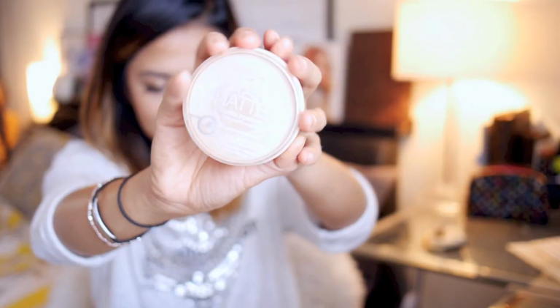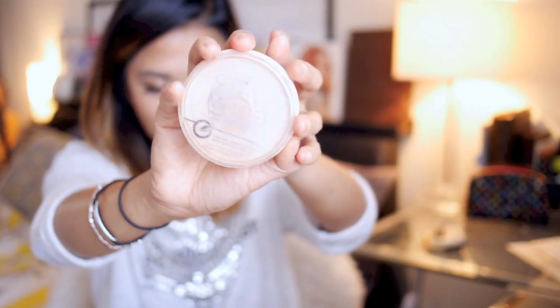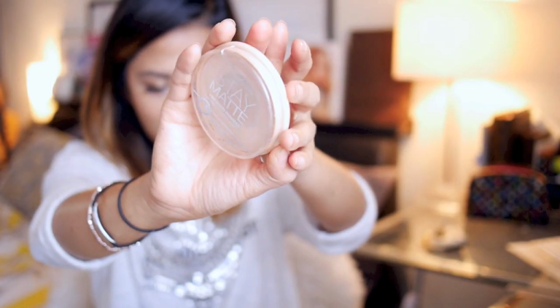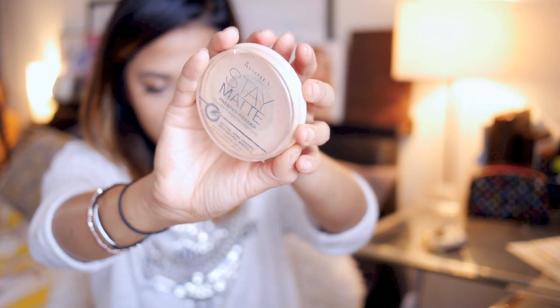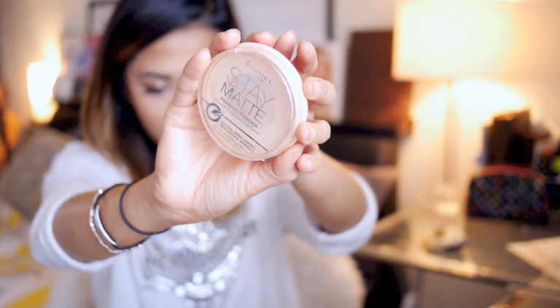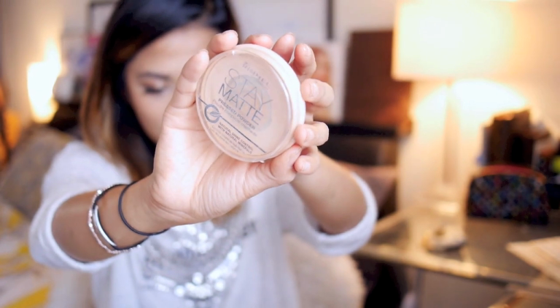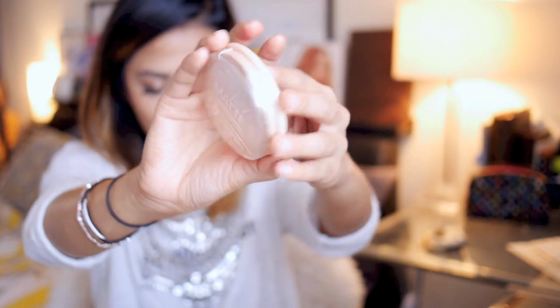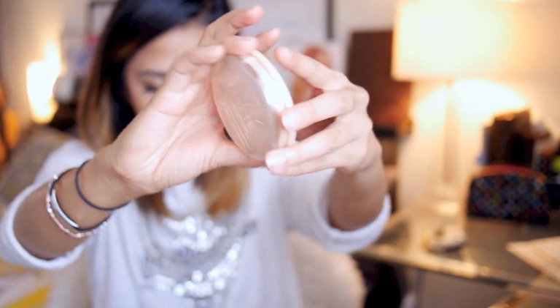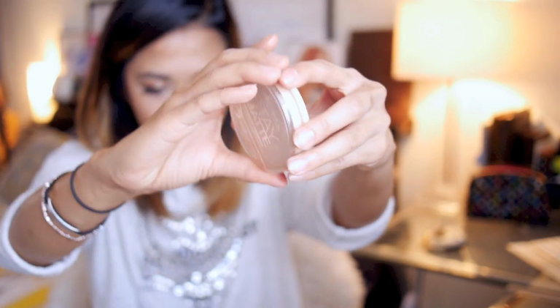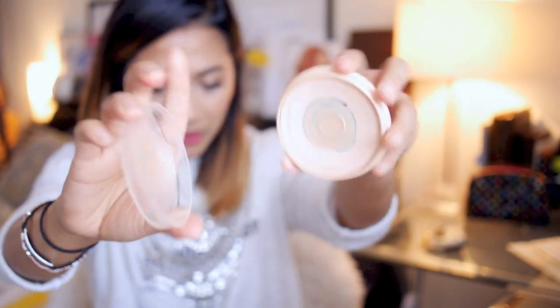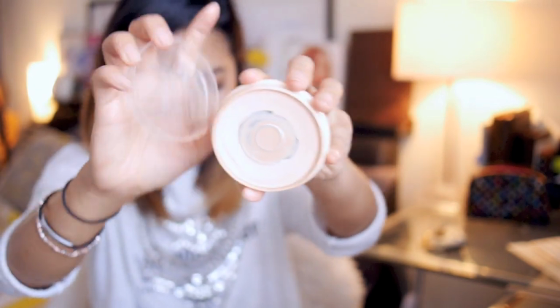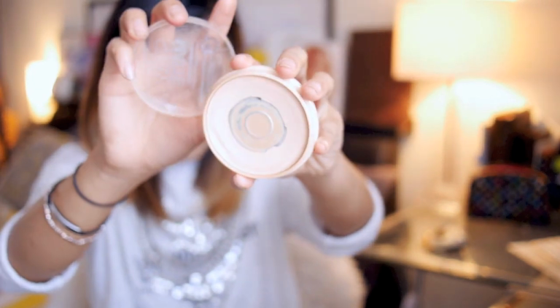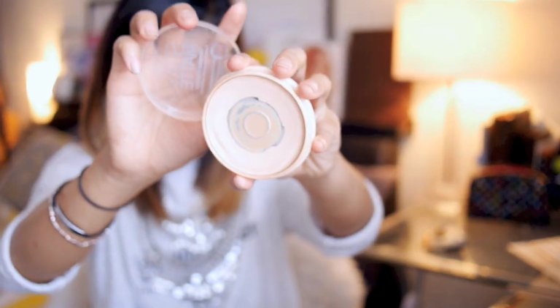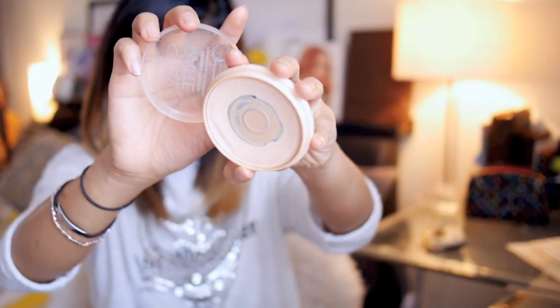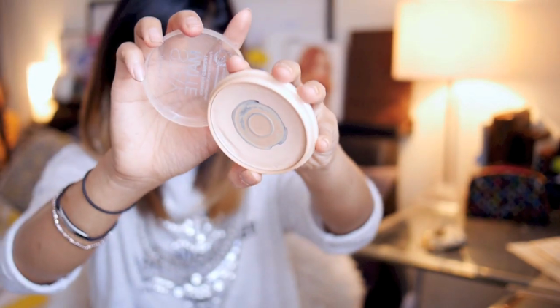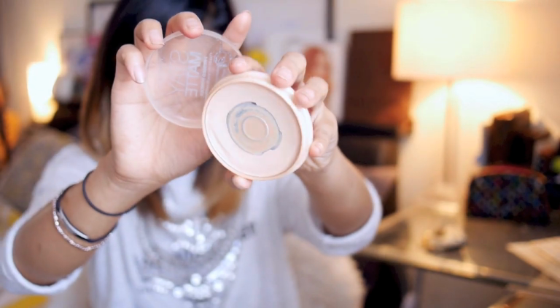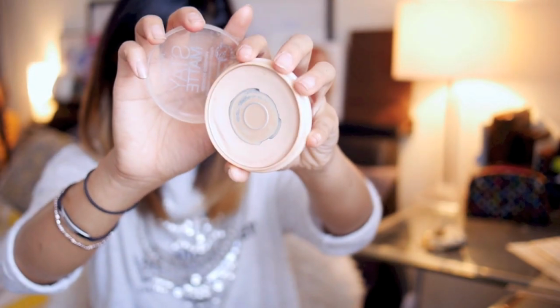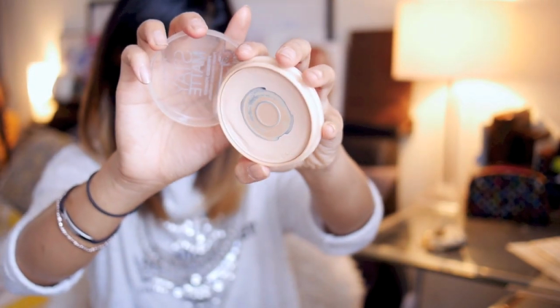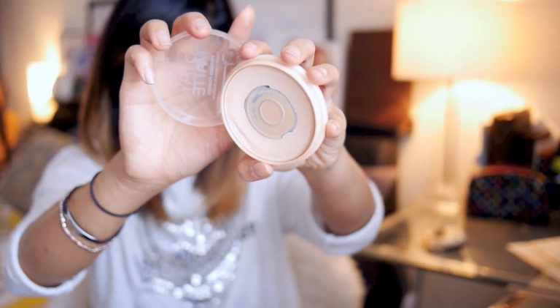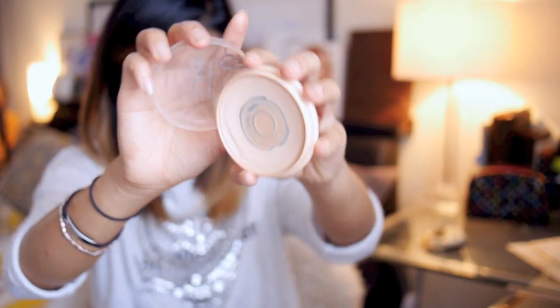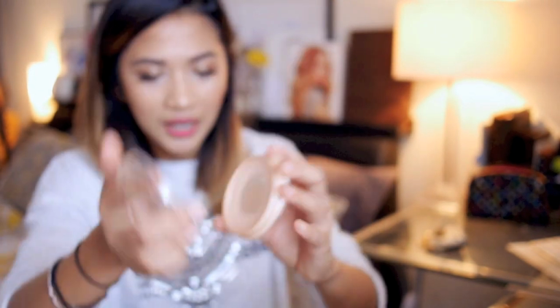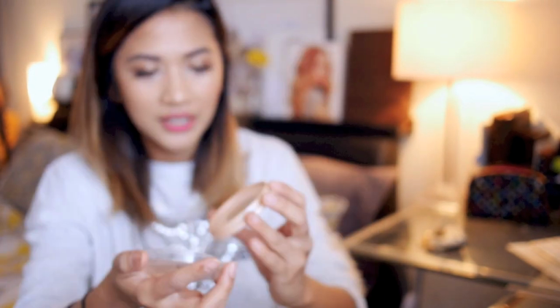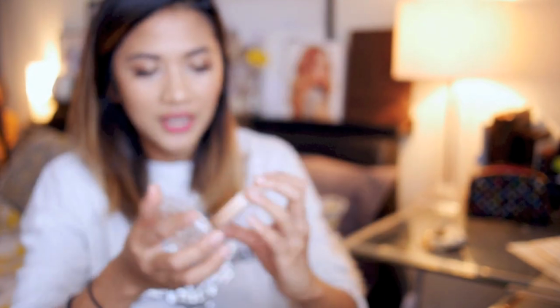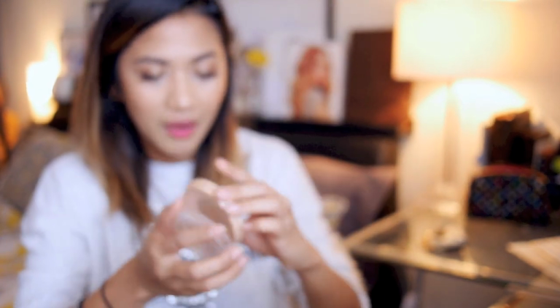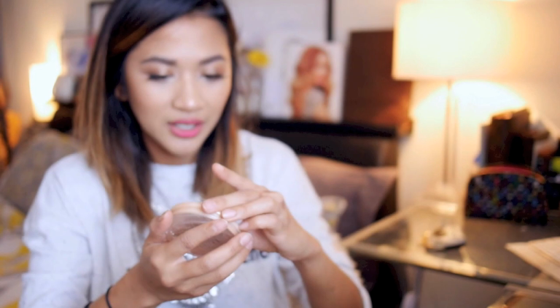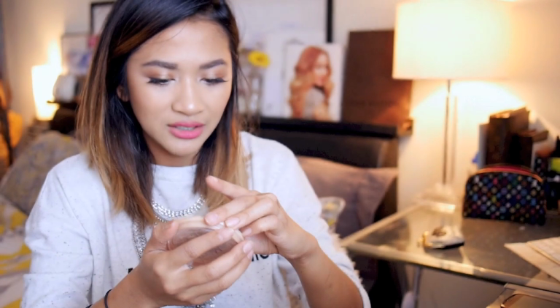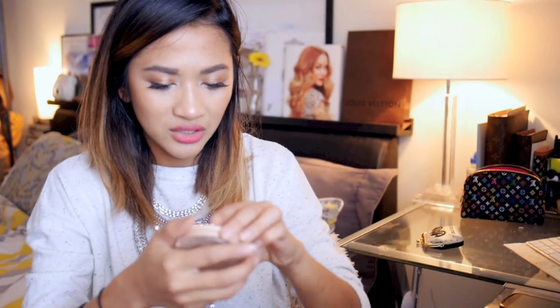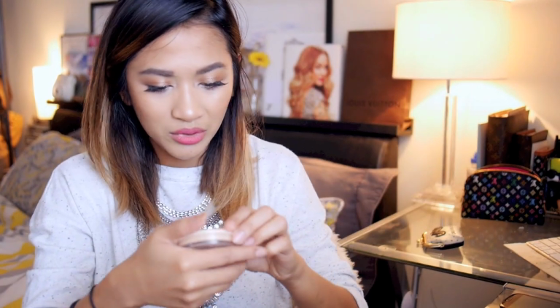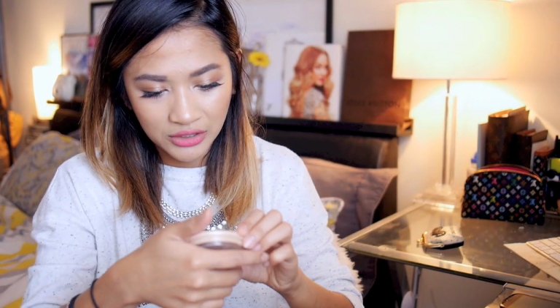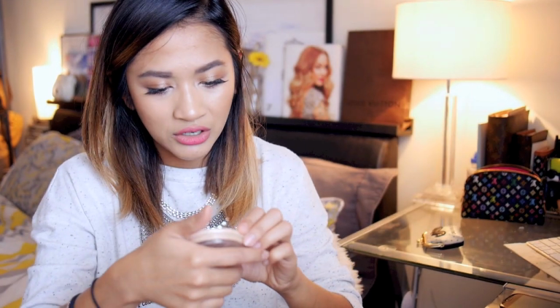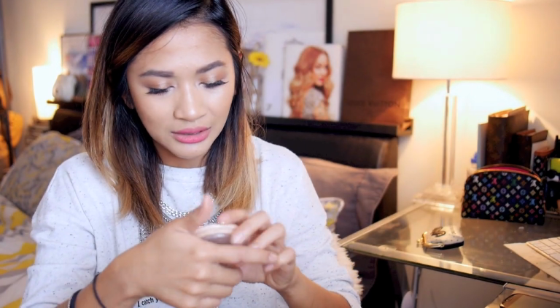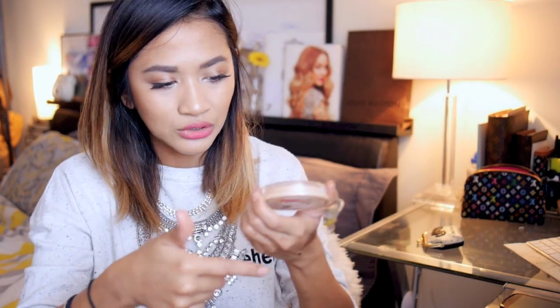I've also got my Stay Matte Powder from Rimmel. I've hit pan on this, which I'm happy about. This is just in translucent.